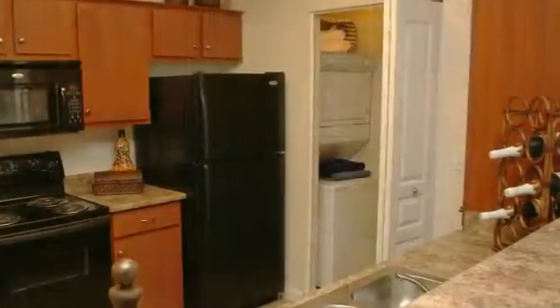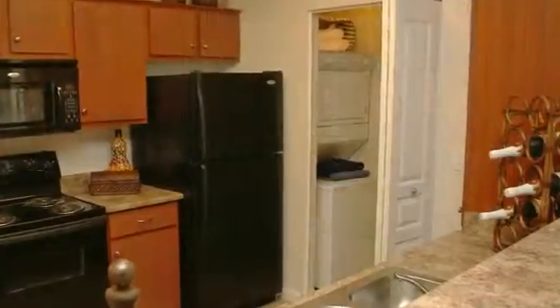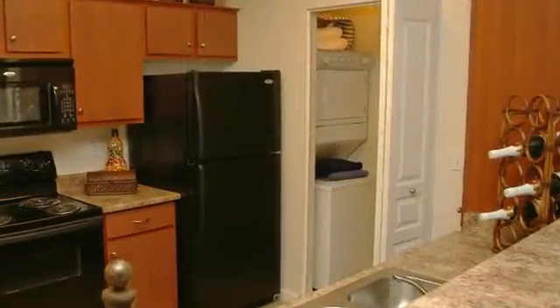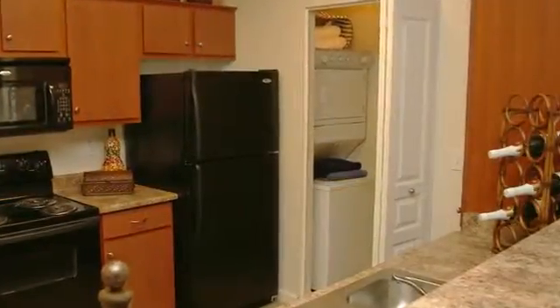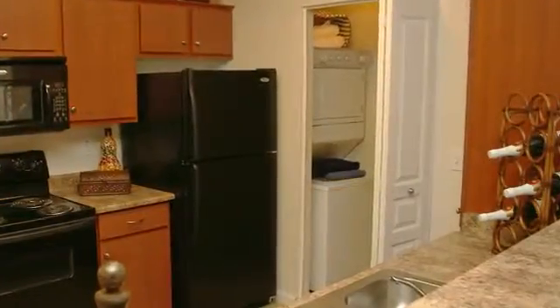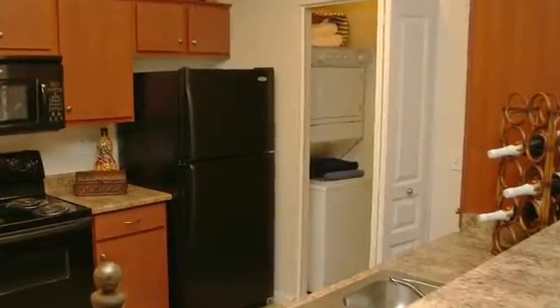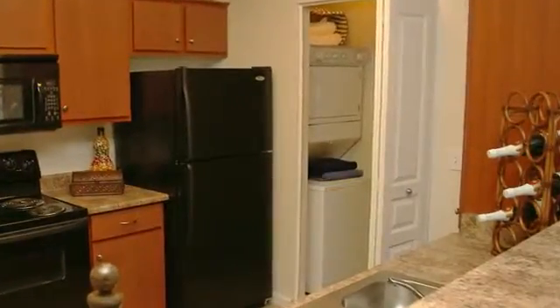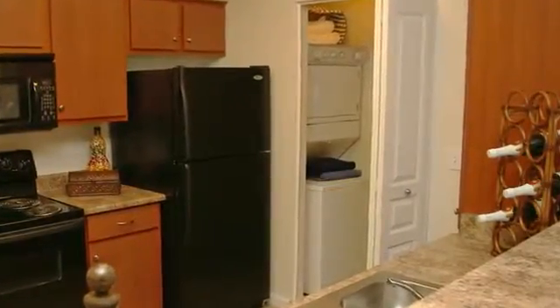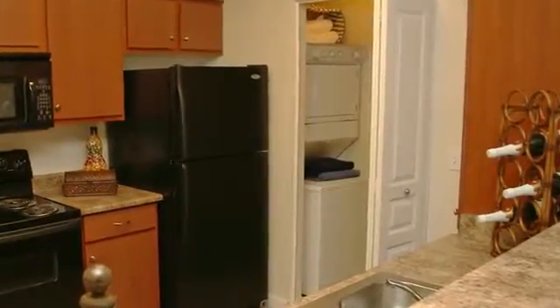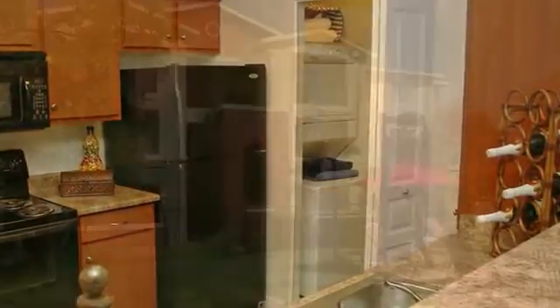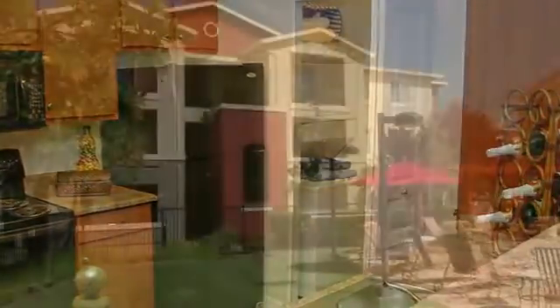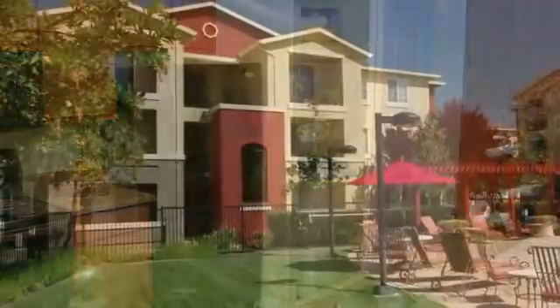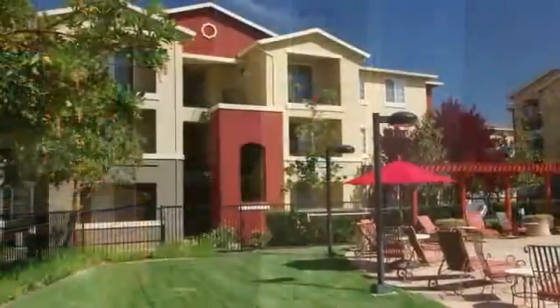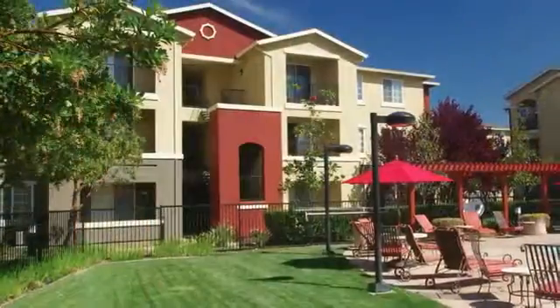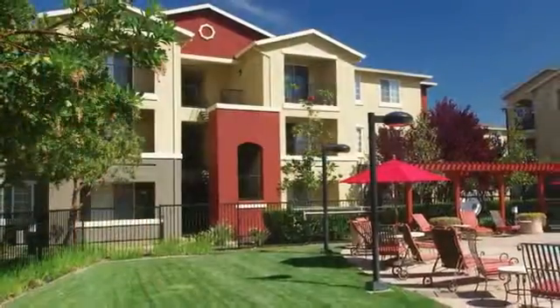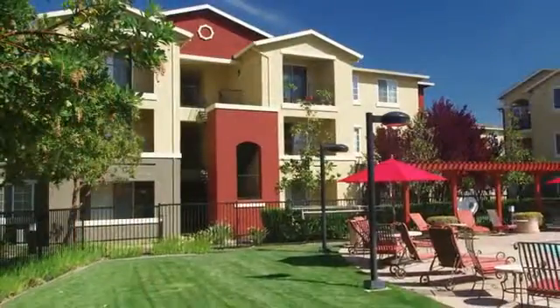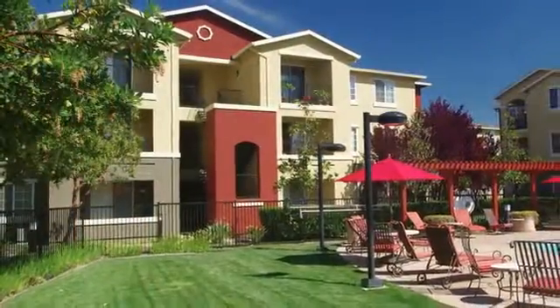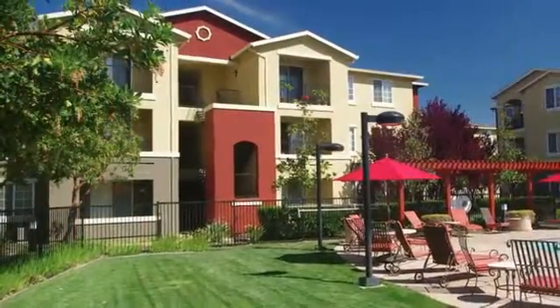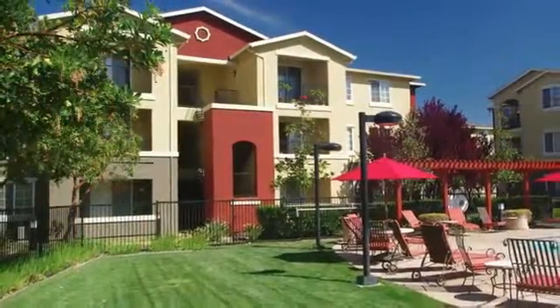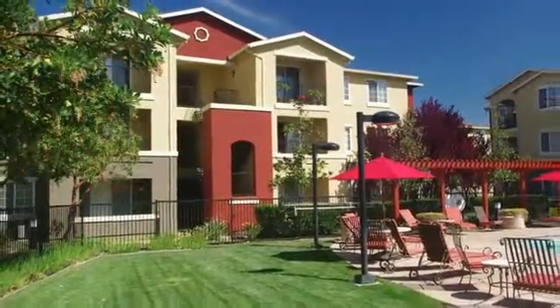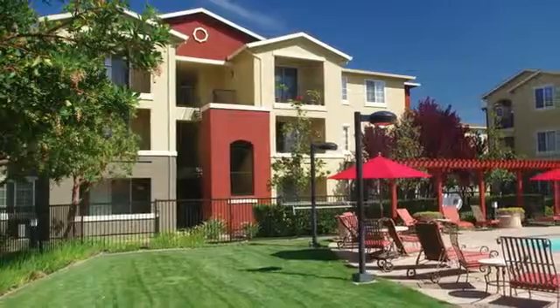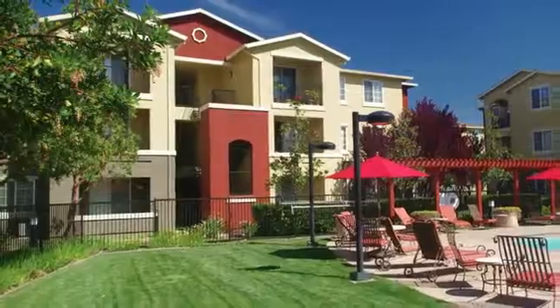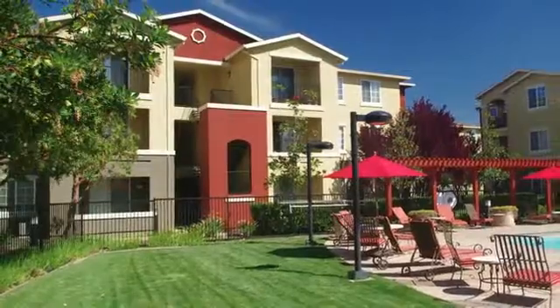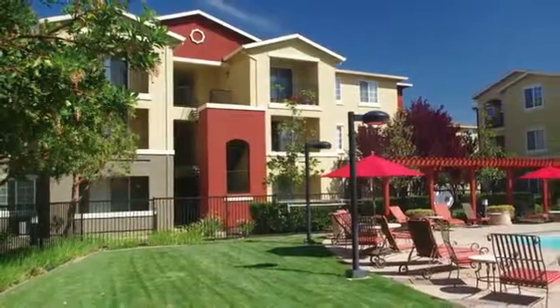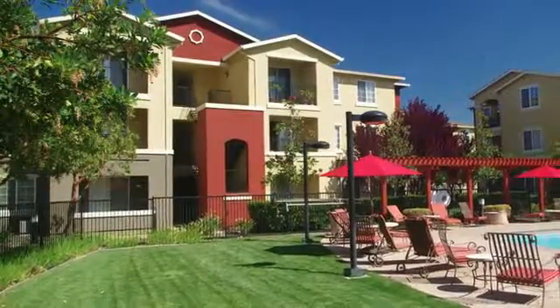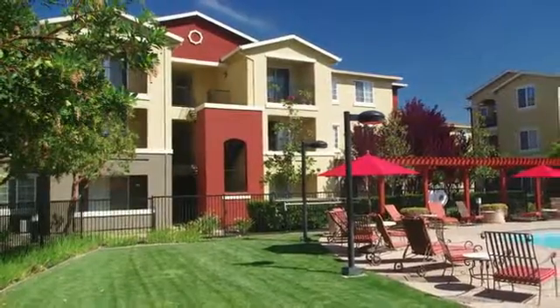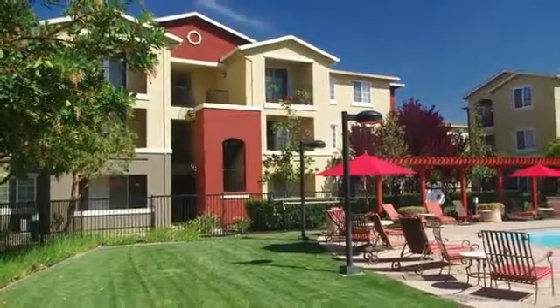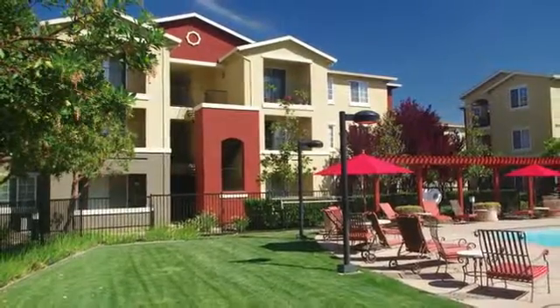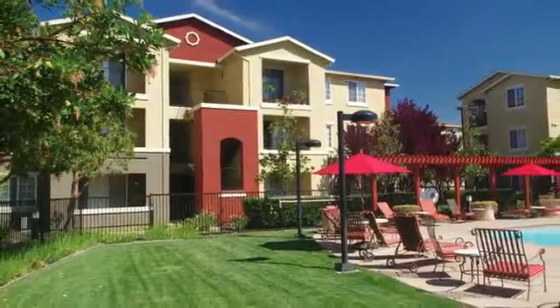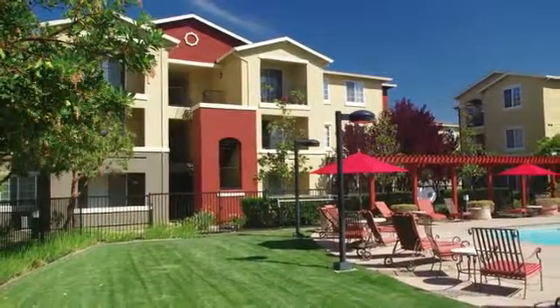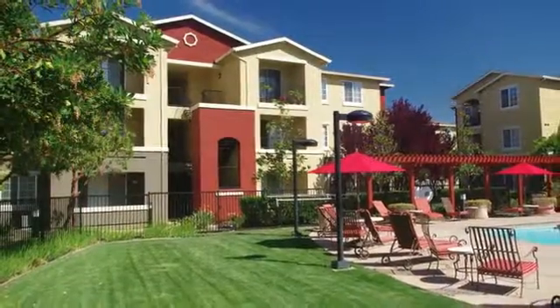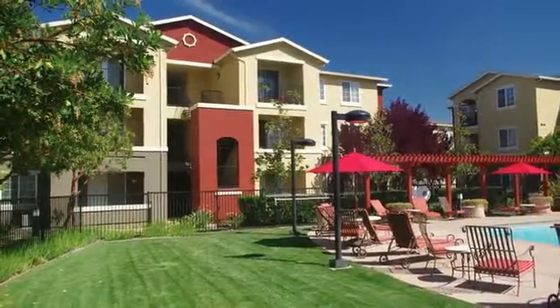A handy washer and dryer, private garages, and a charming patio where you can enjoy the California weather are waiting for you in your new home.